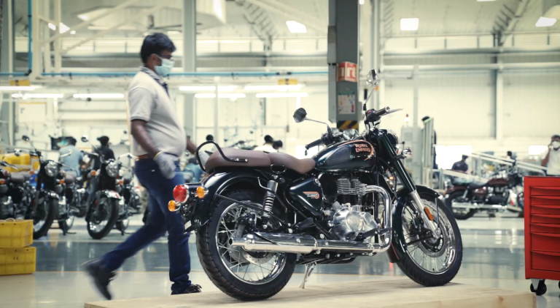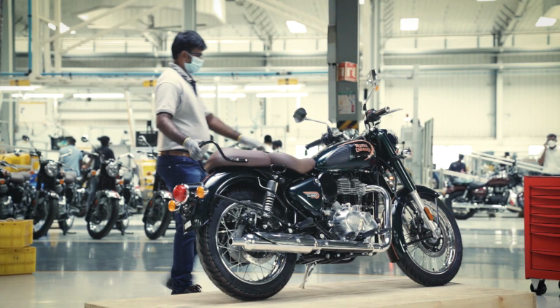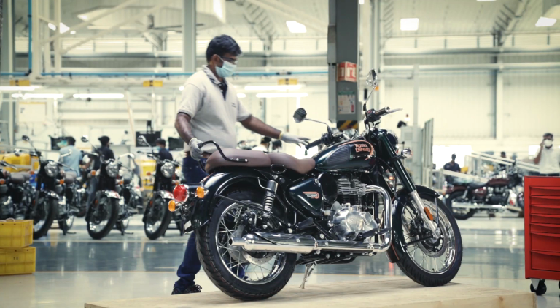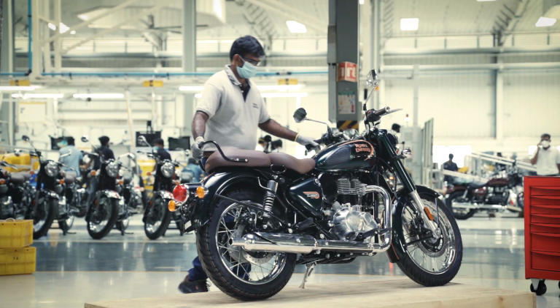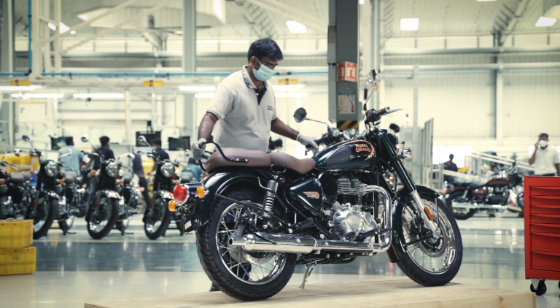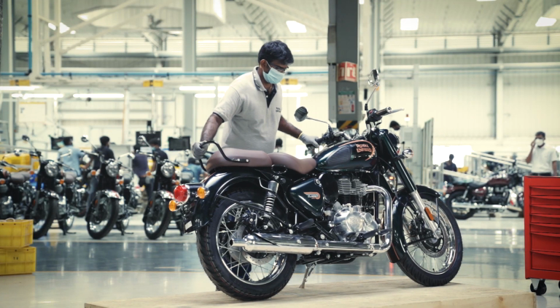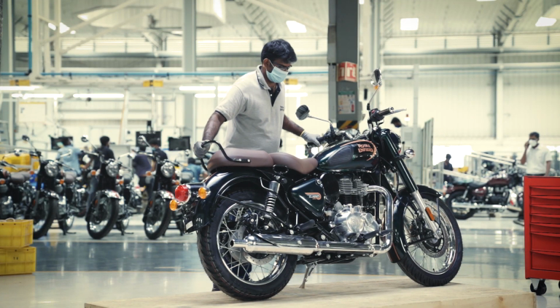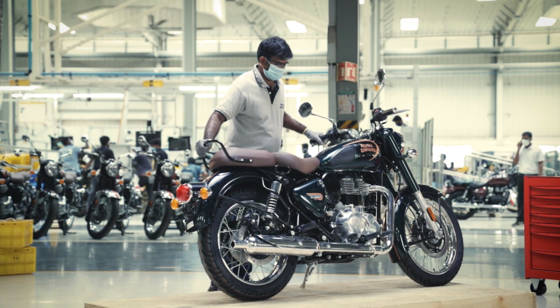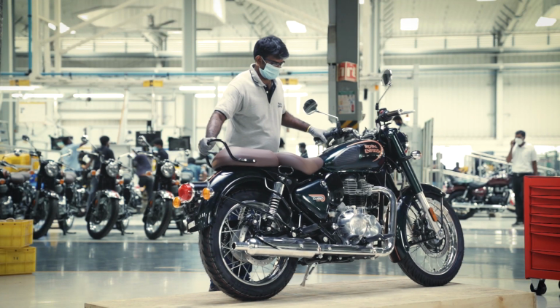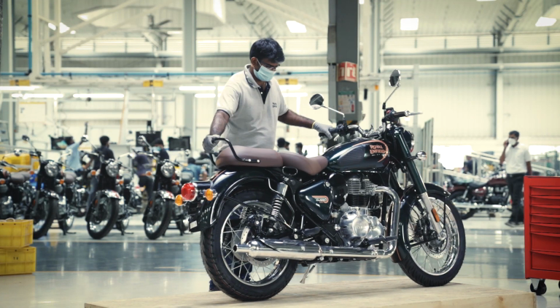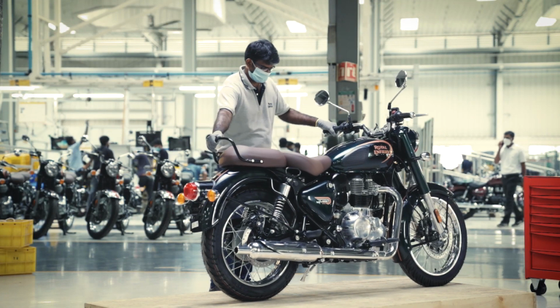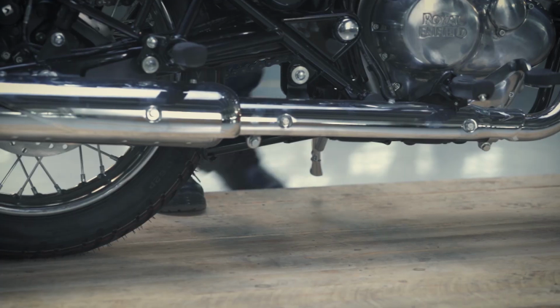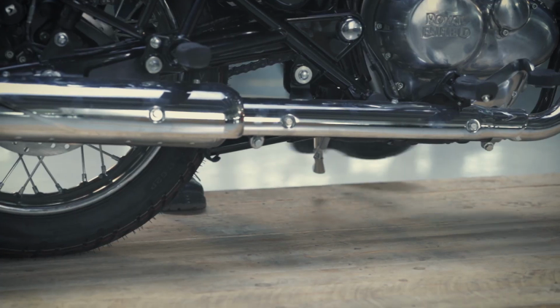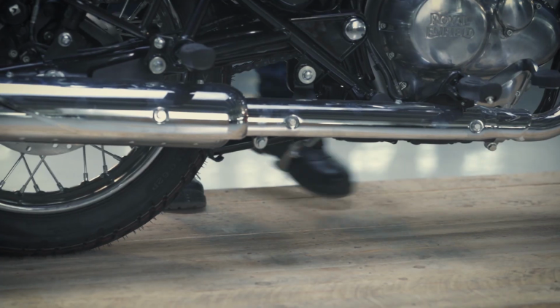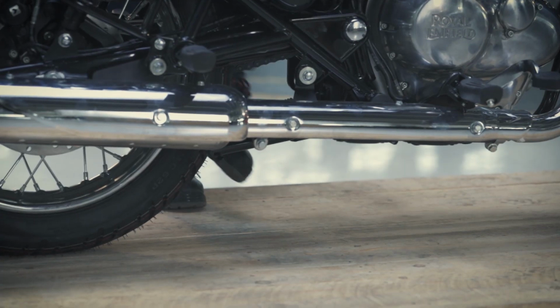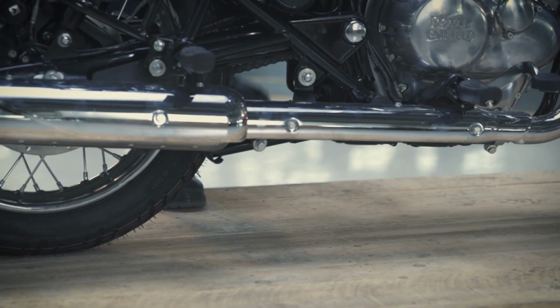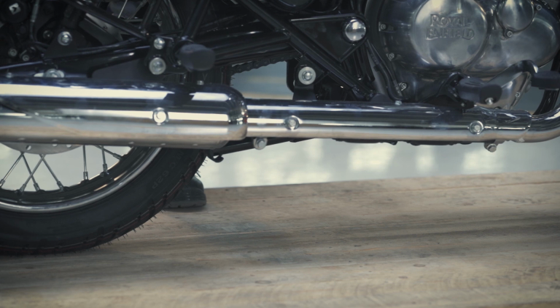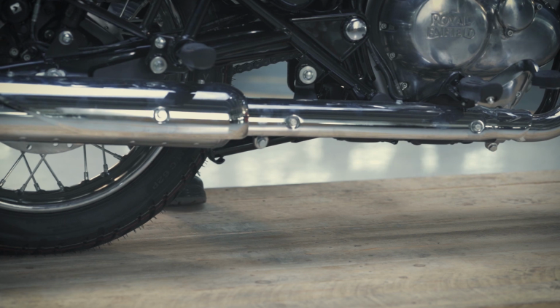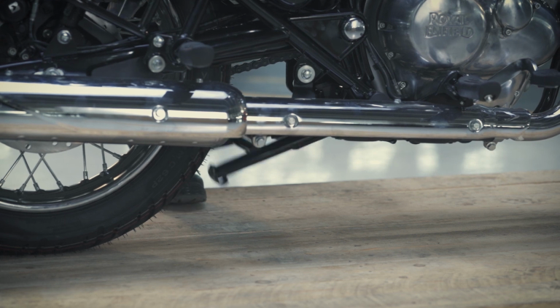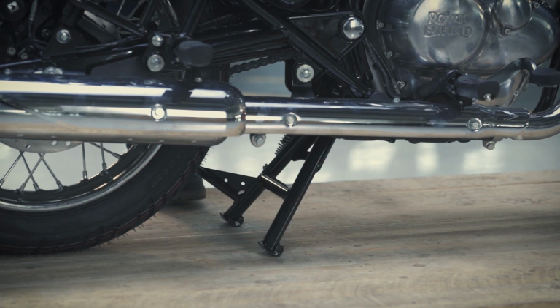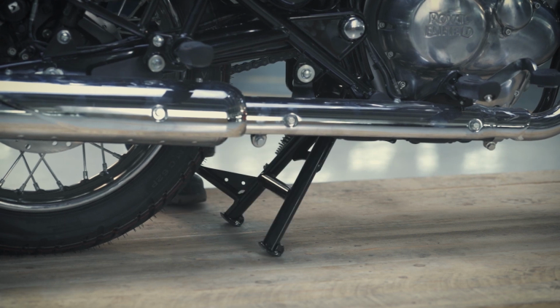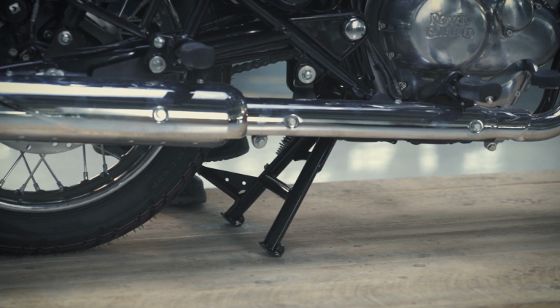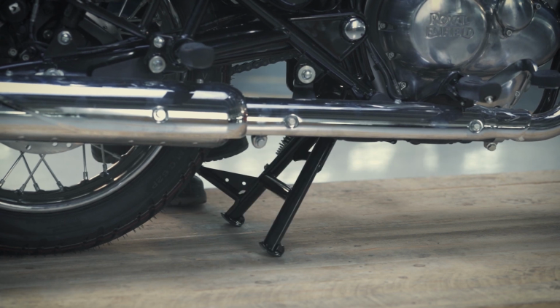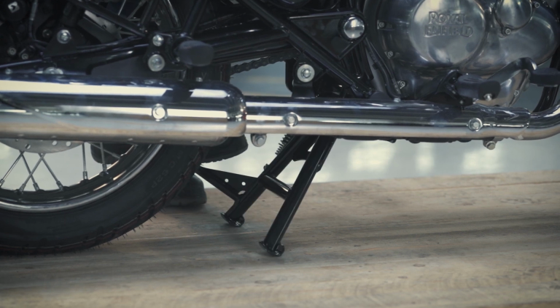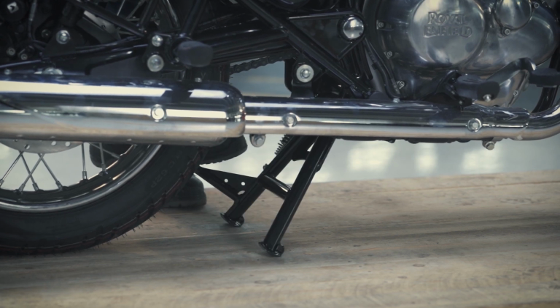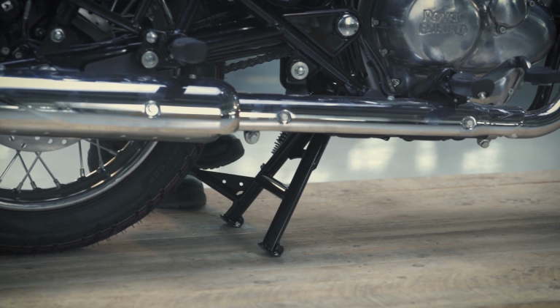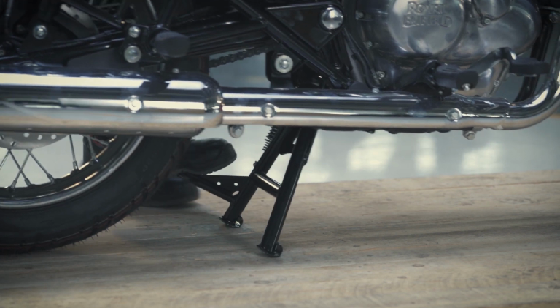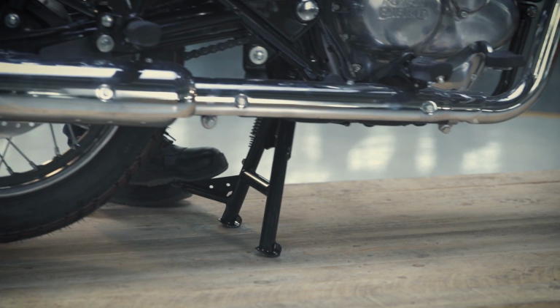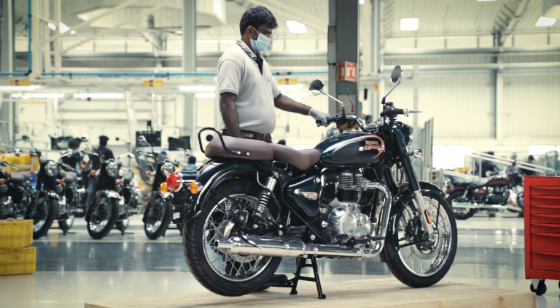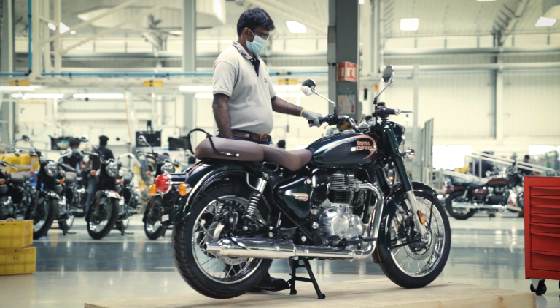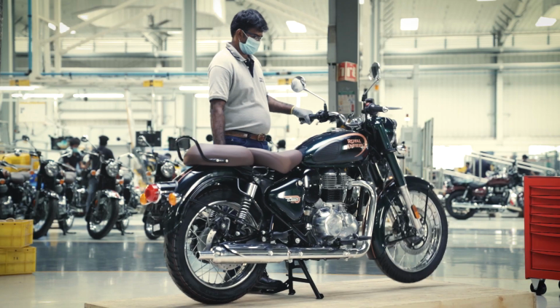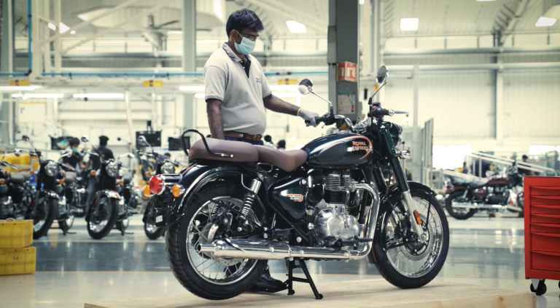First, ensure that the motorcycle is in an upright position on a firm and flat surface.